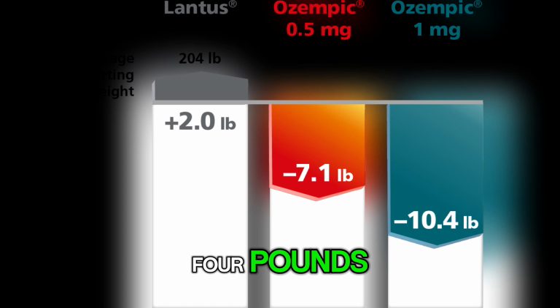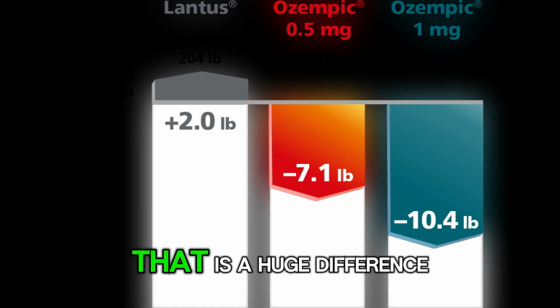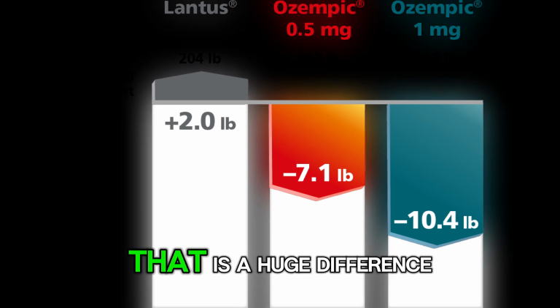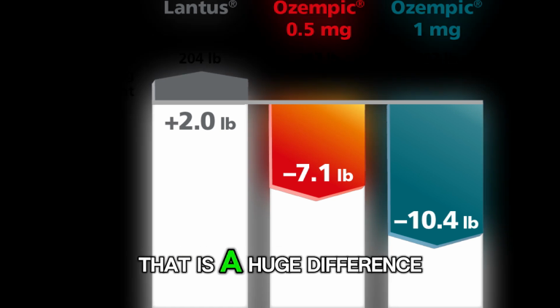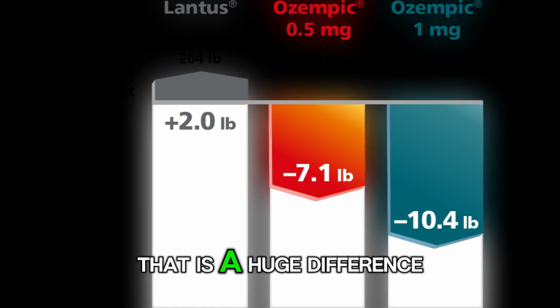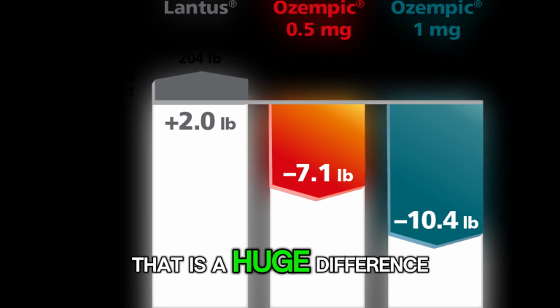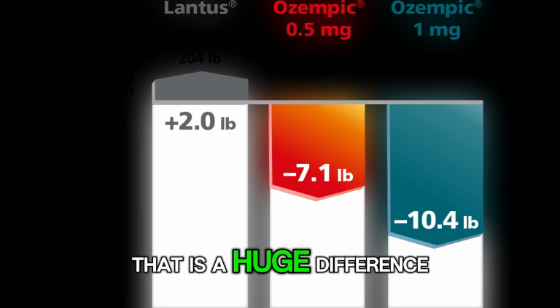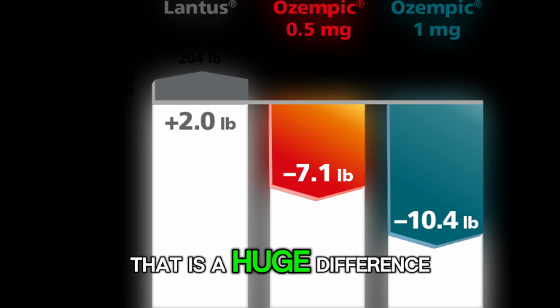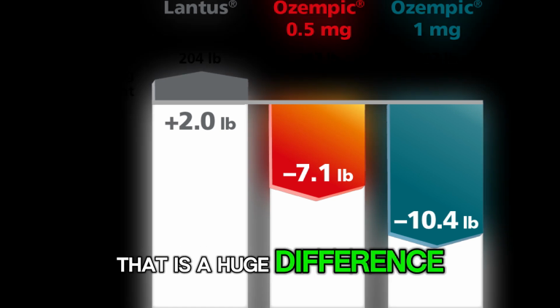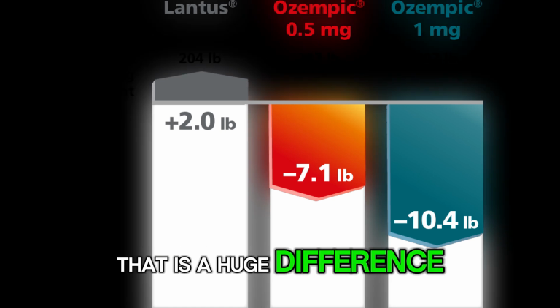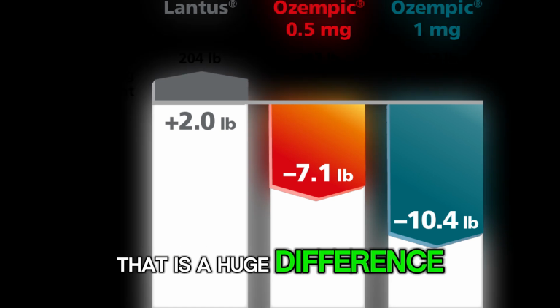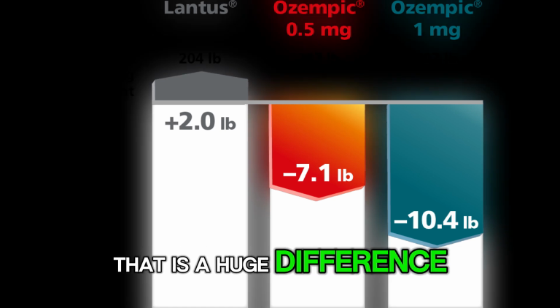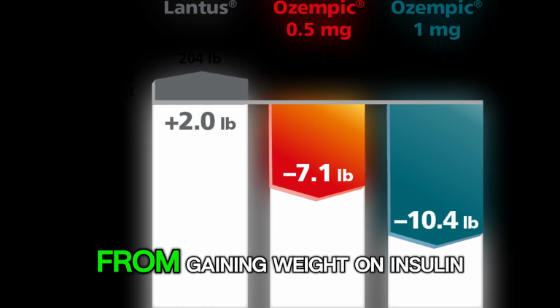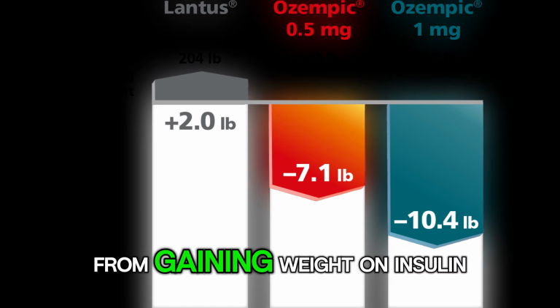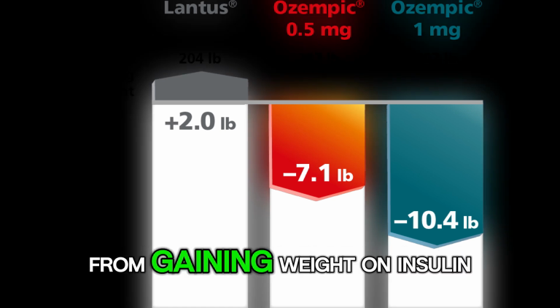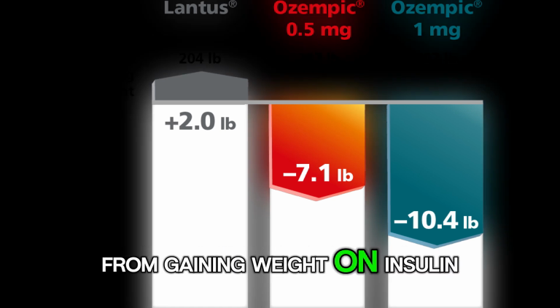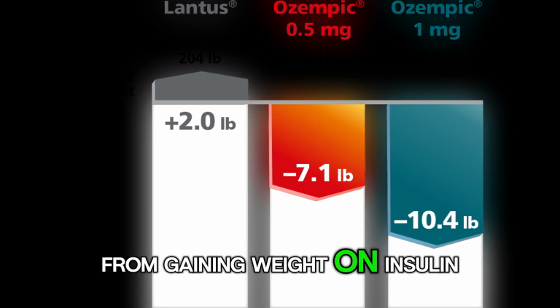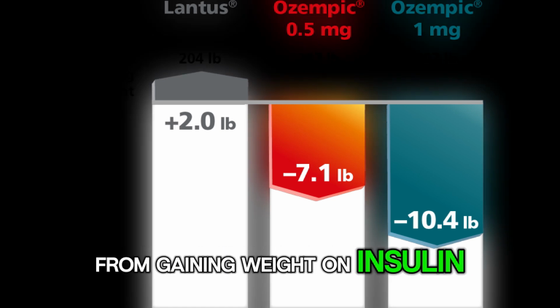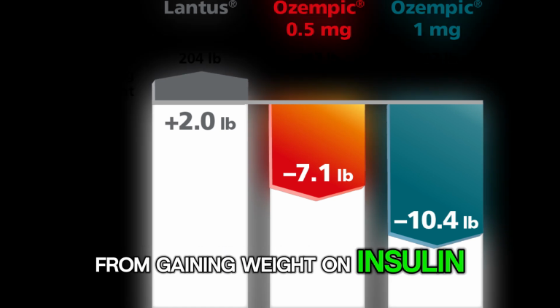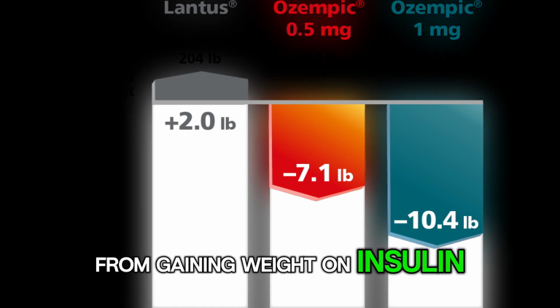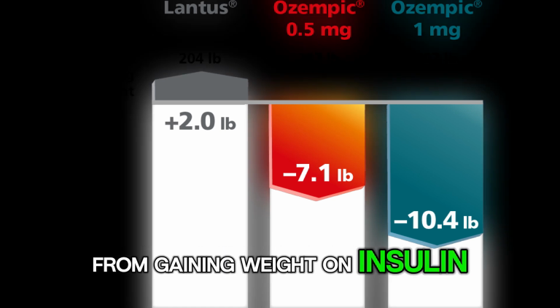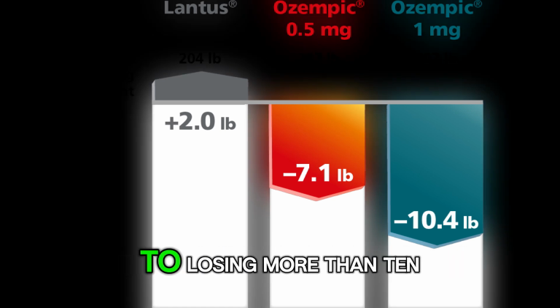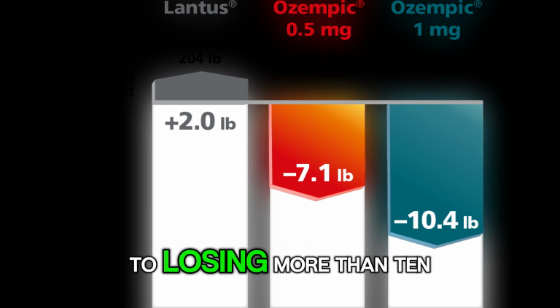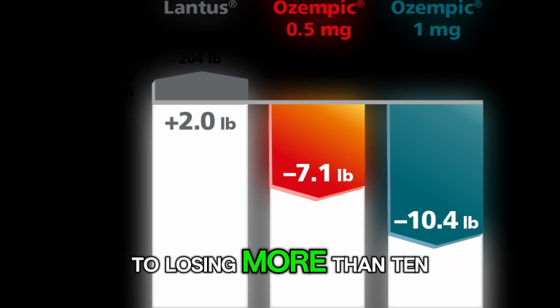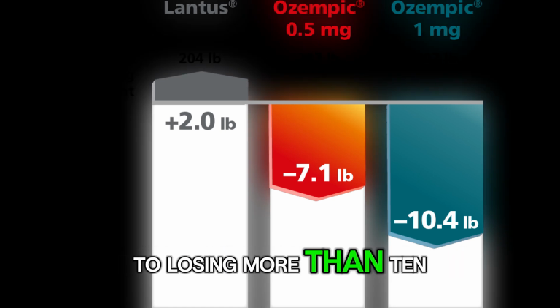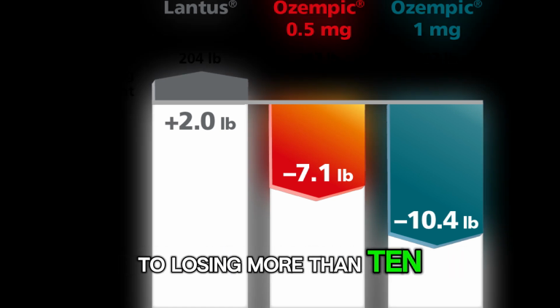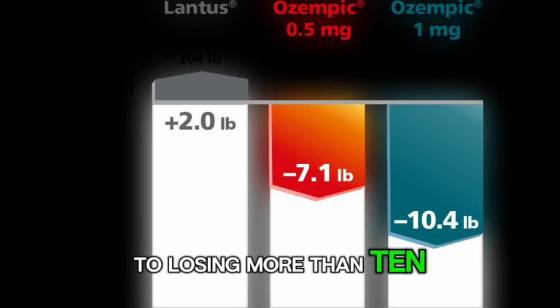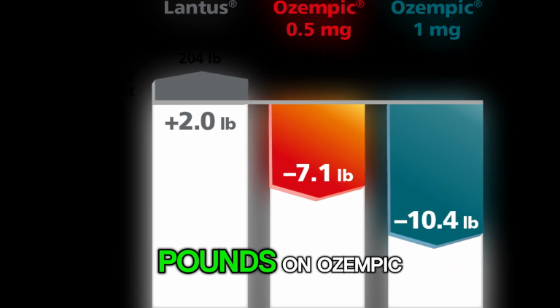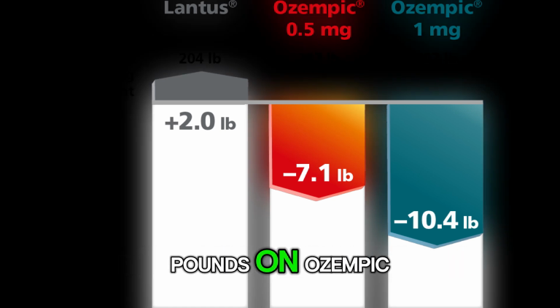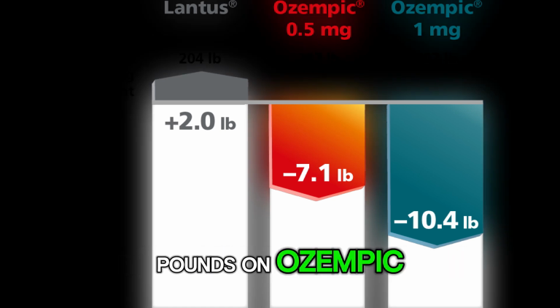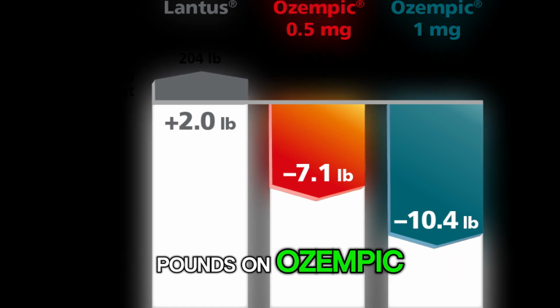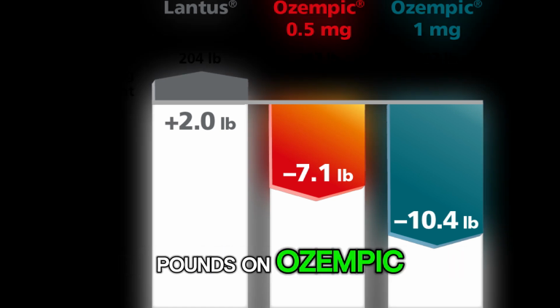That is a huge difference — from gaining weight on insulin to losing more than 10 pounds on Ozempic.